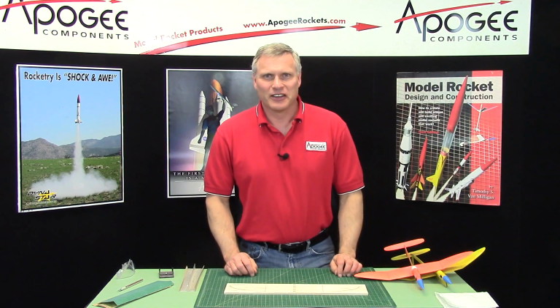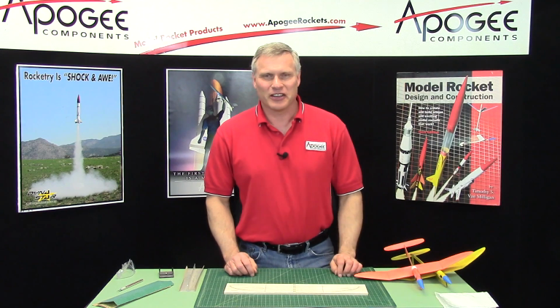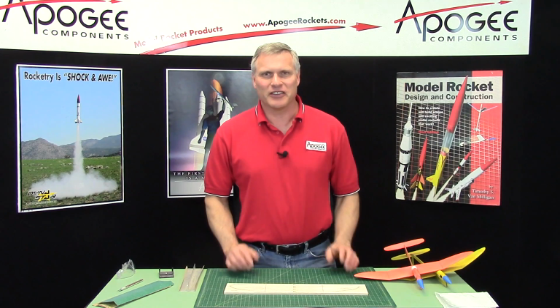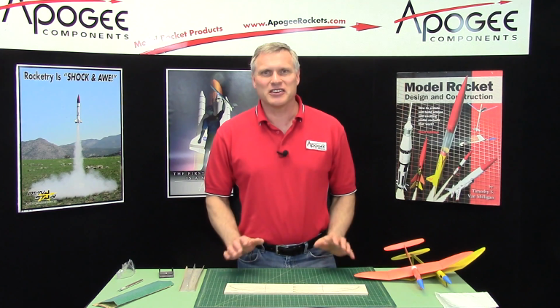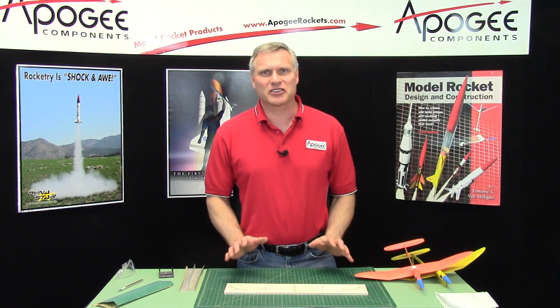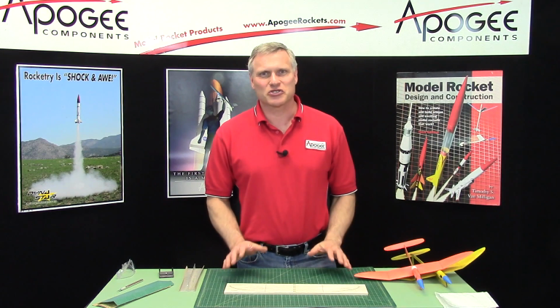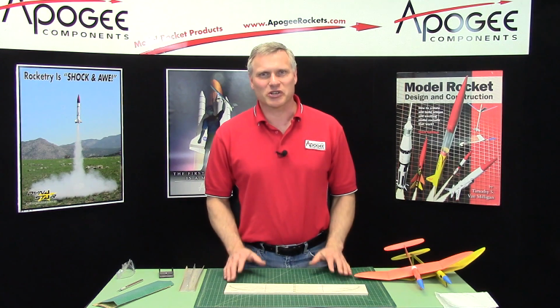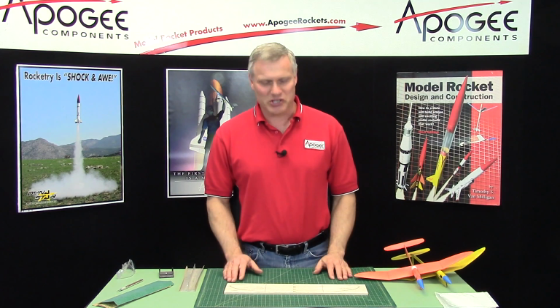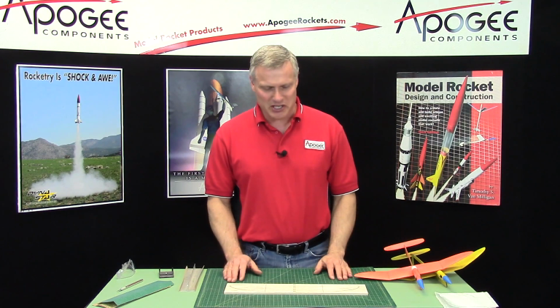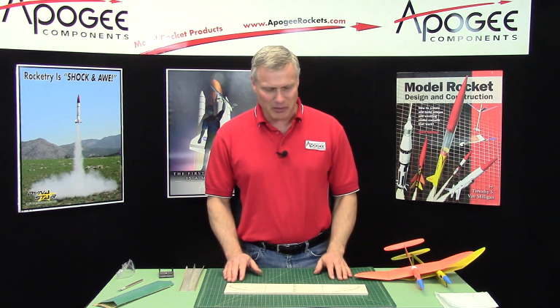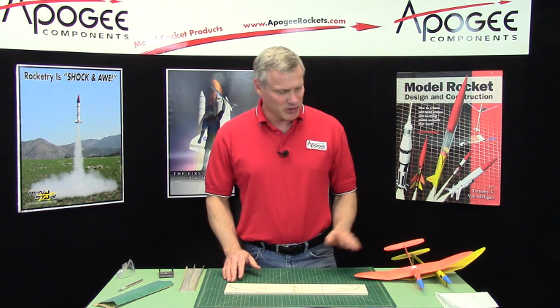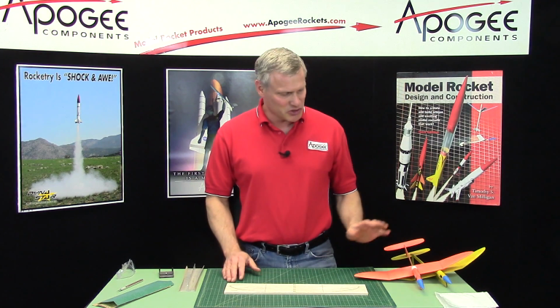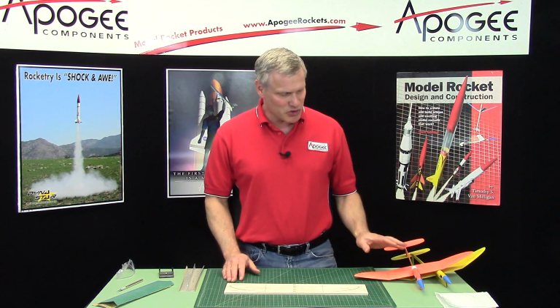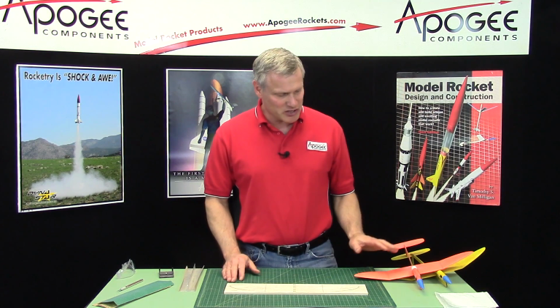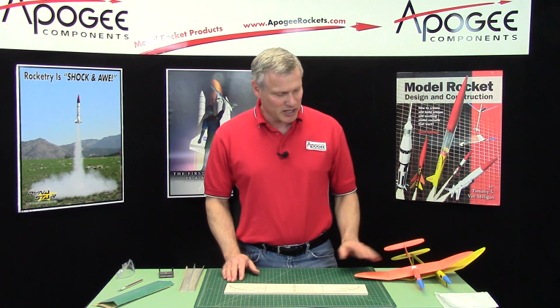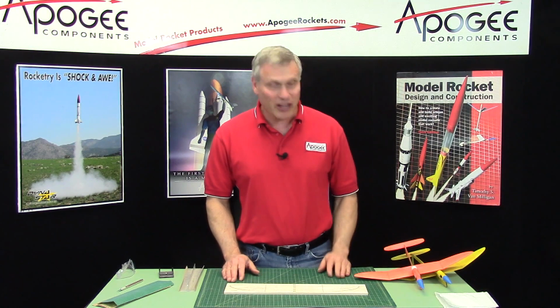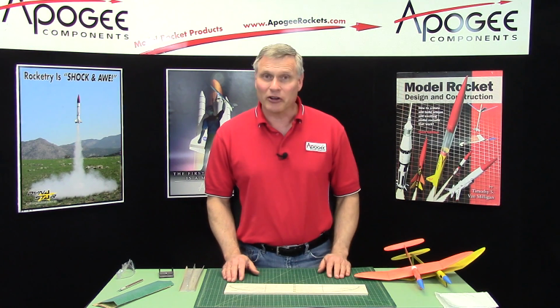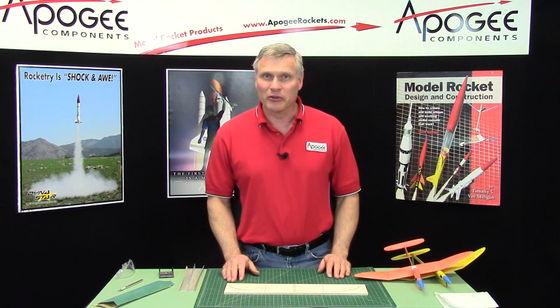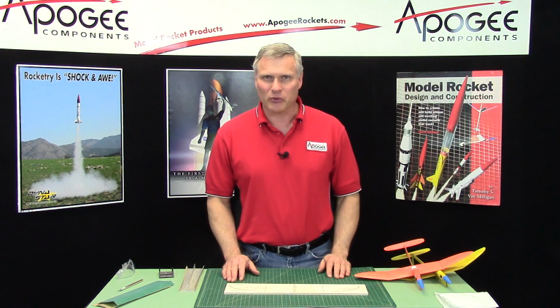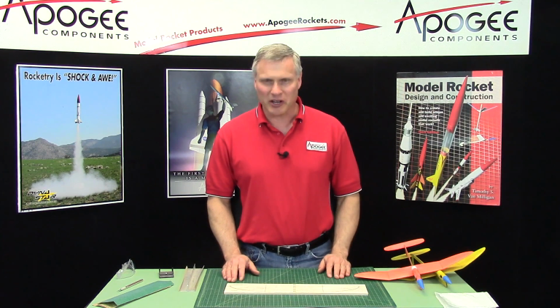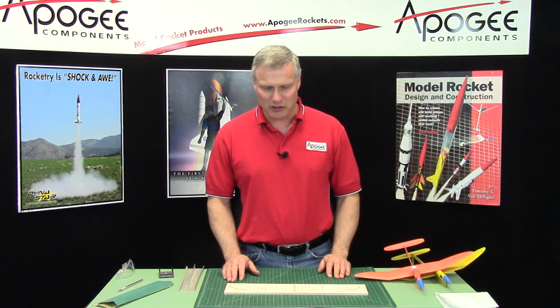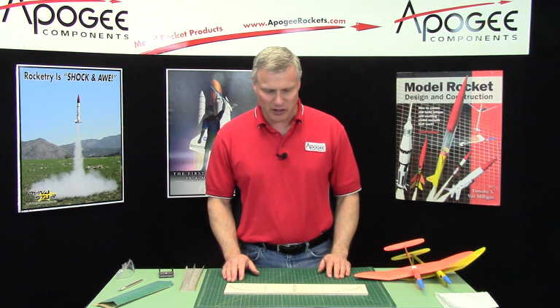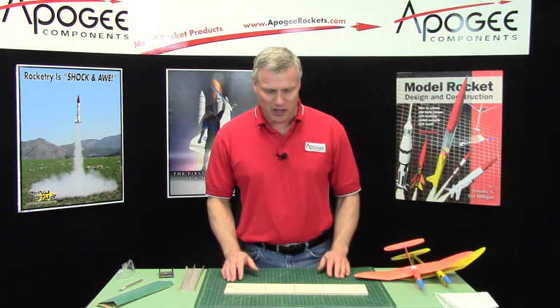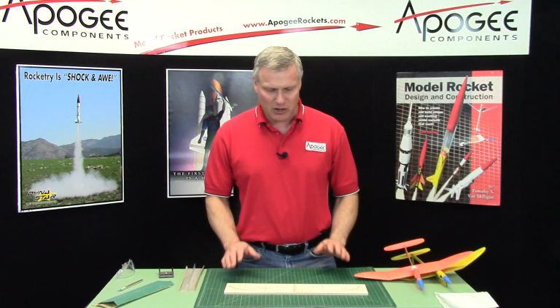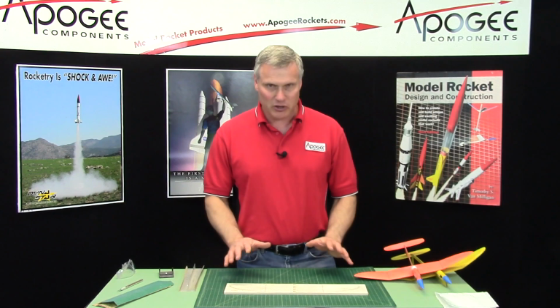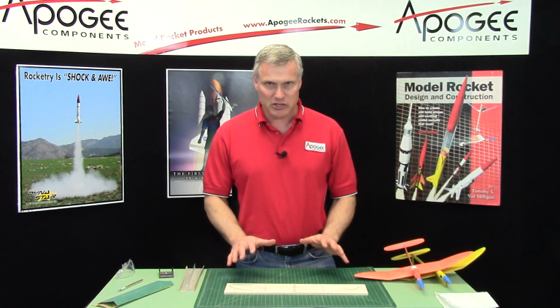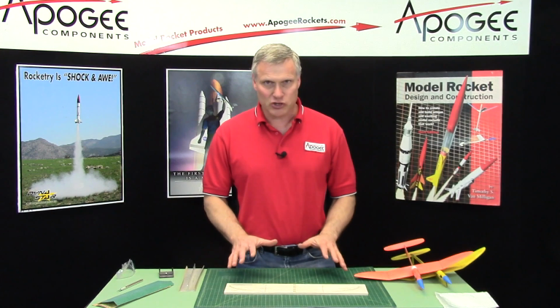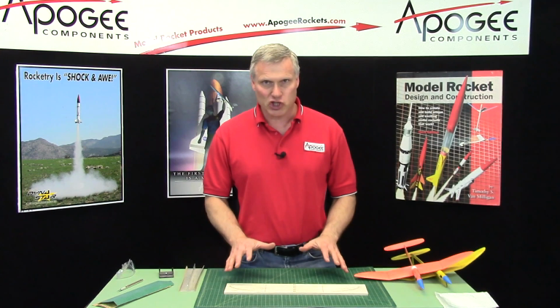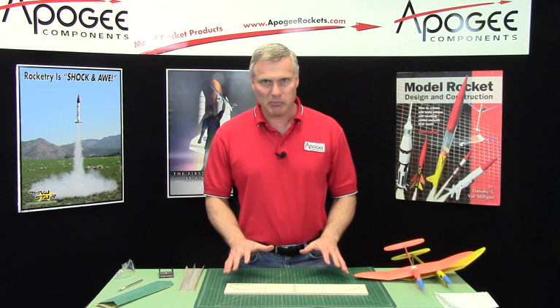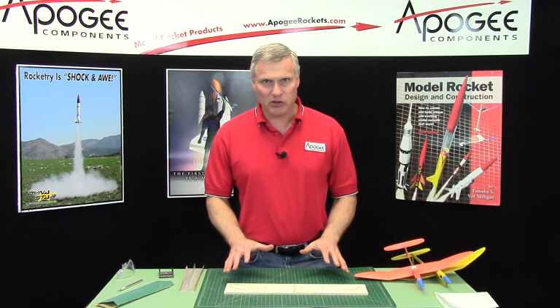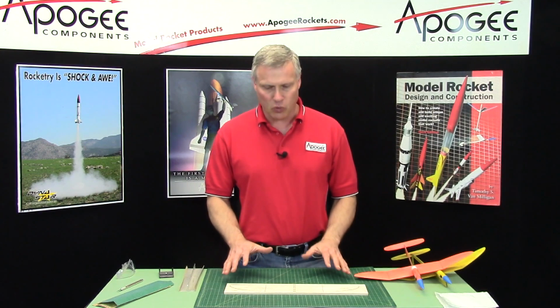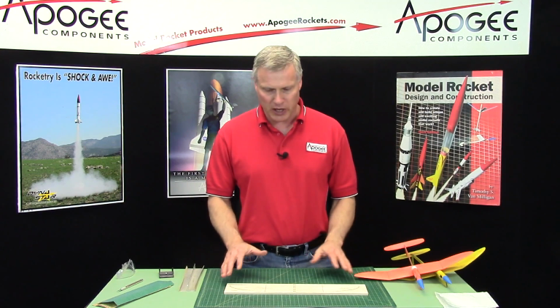In this construction step in the Stratus Gale rocket glider, we're going to start shaping the wing.